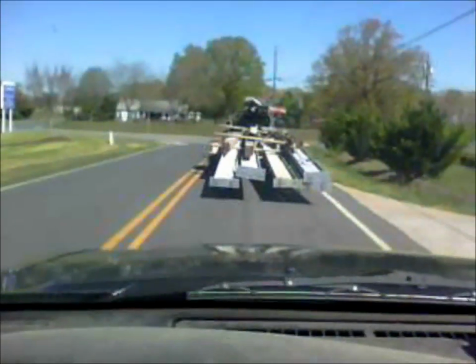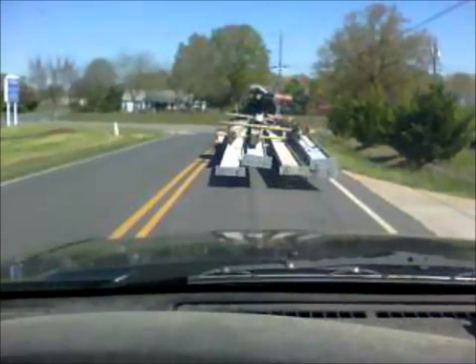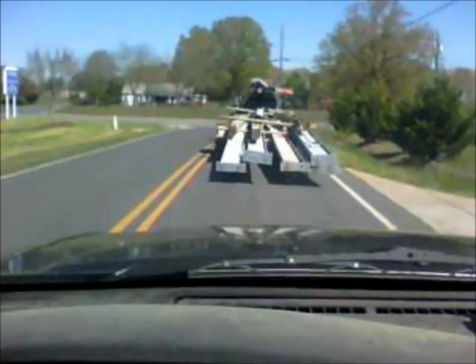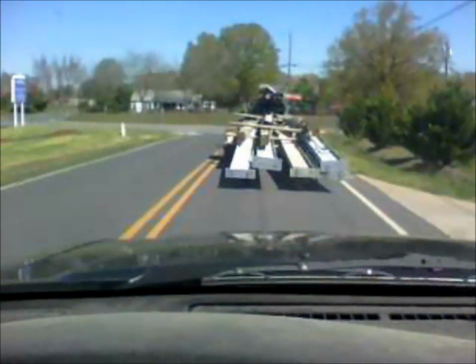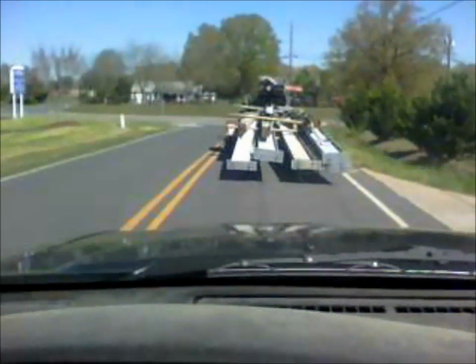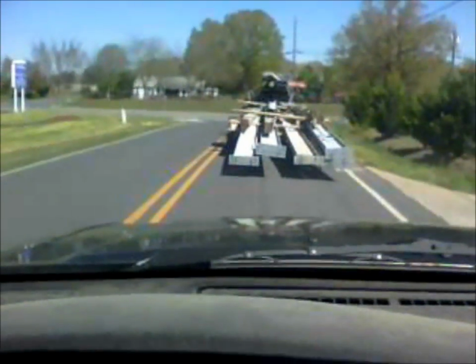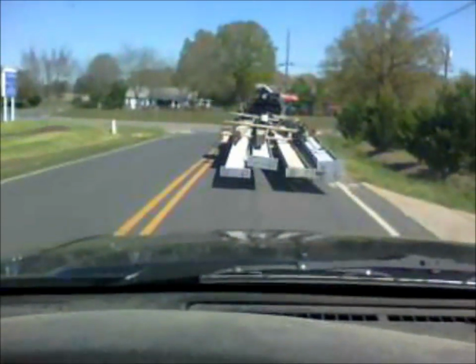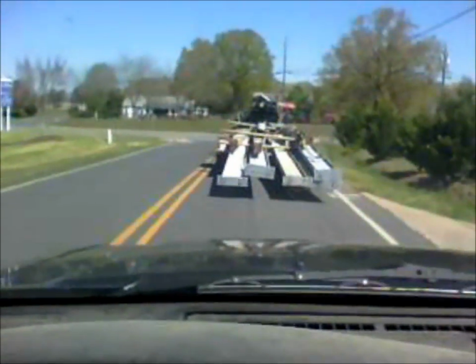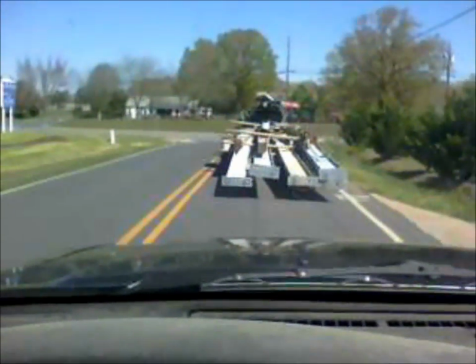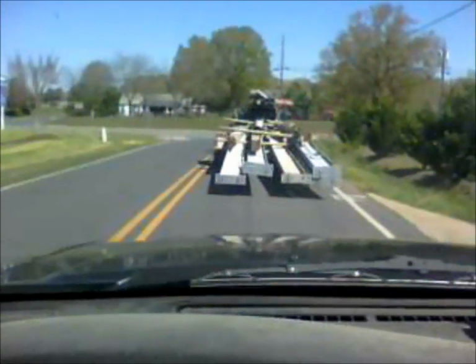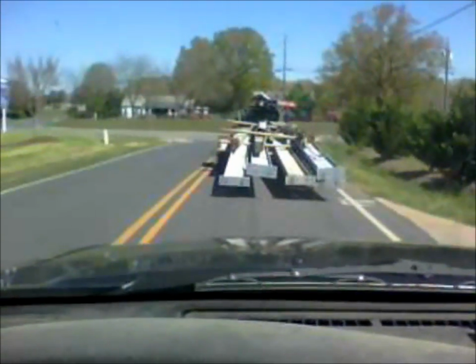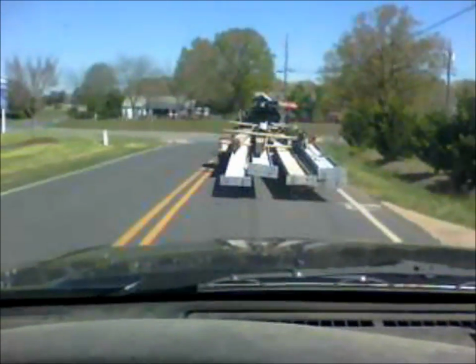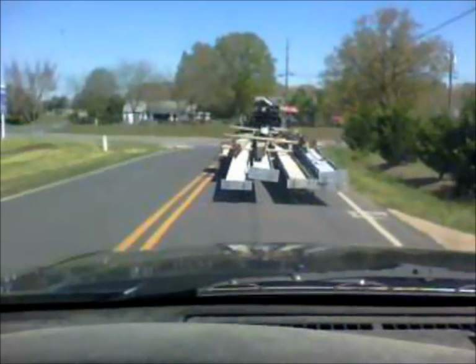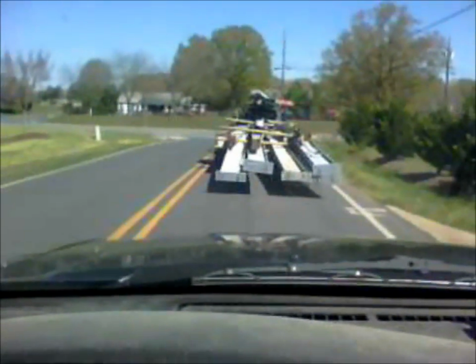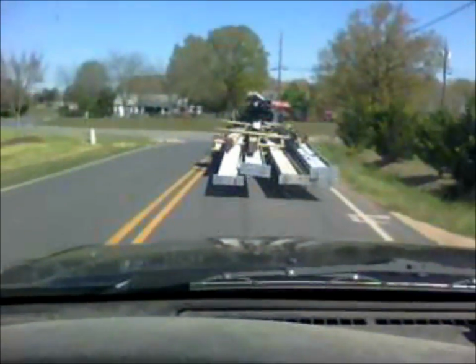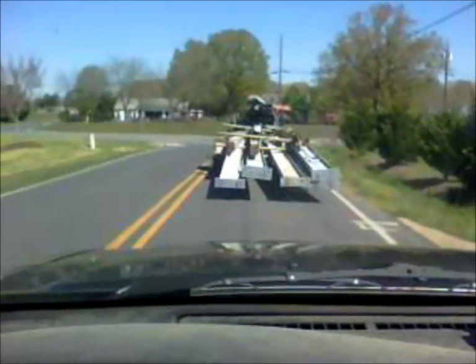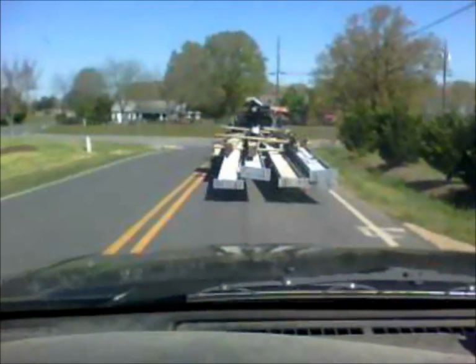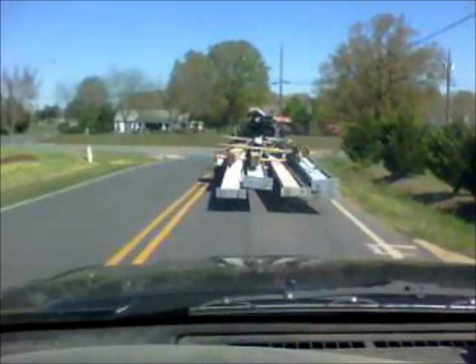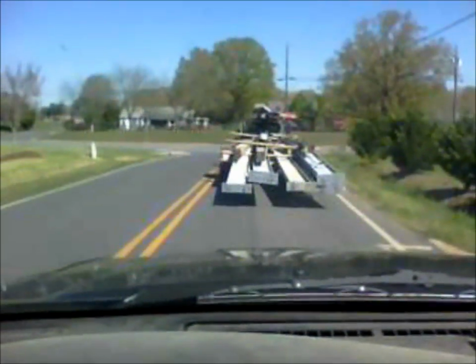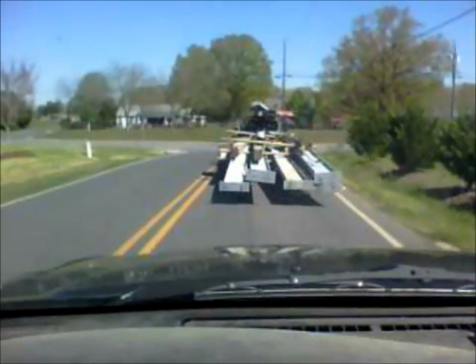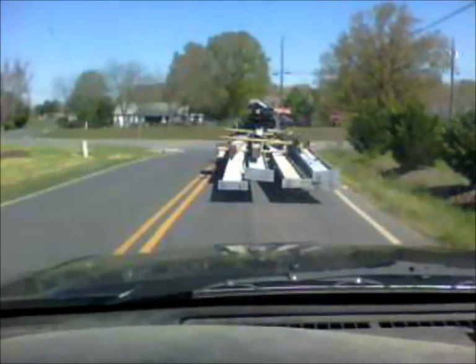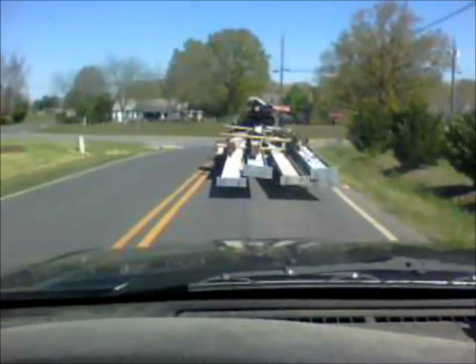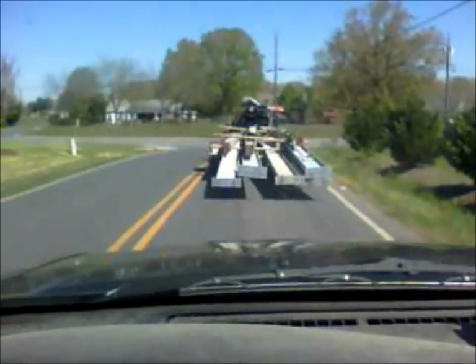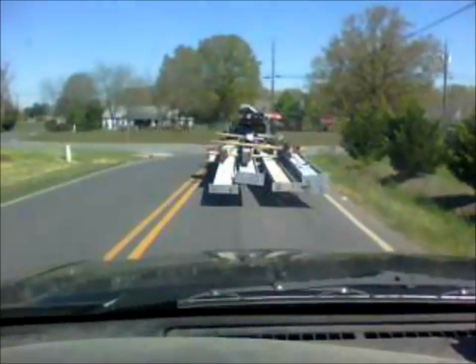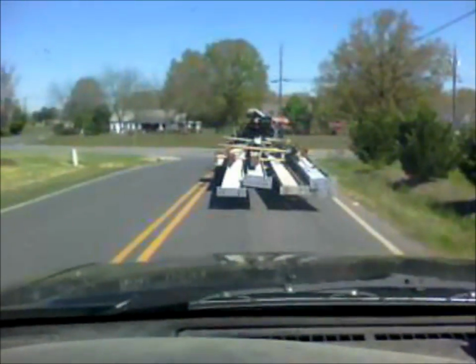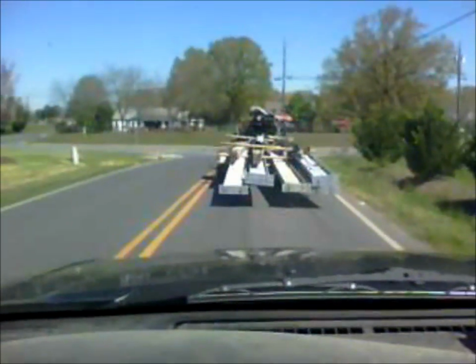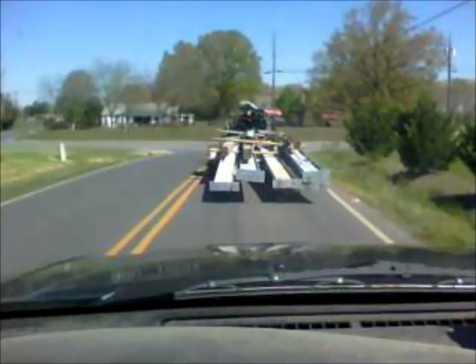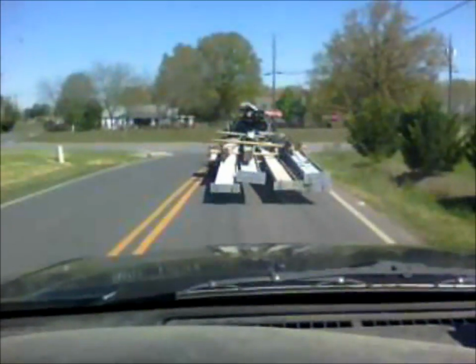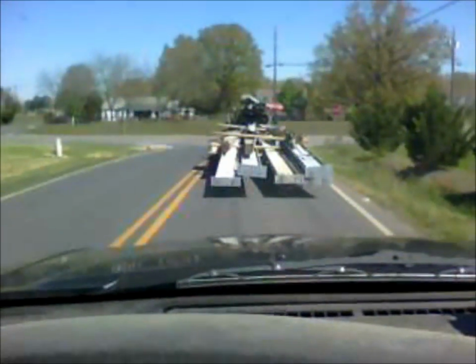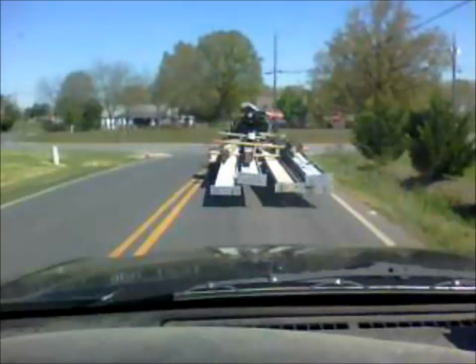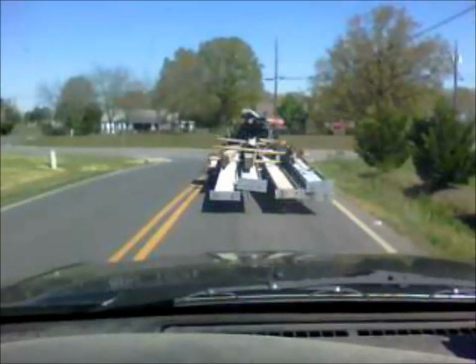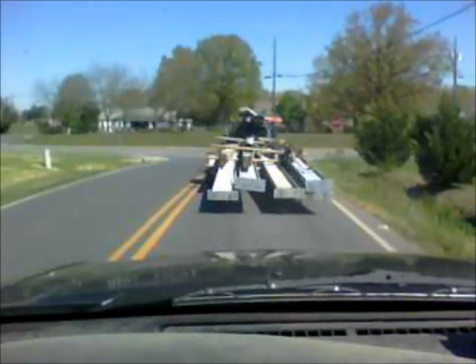We got 40-foot steel on a 16-foot trailer. At least we don't have to go far — two miles.